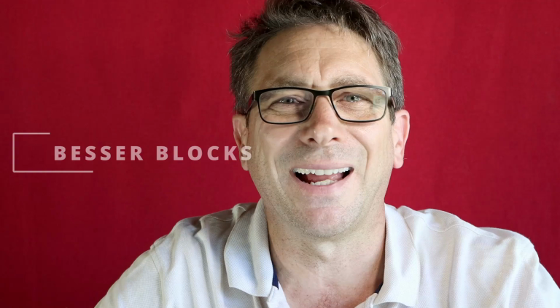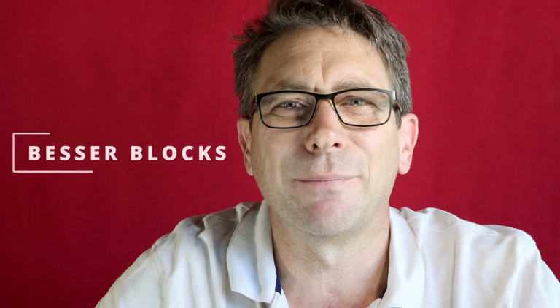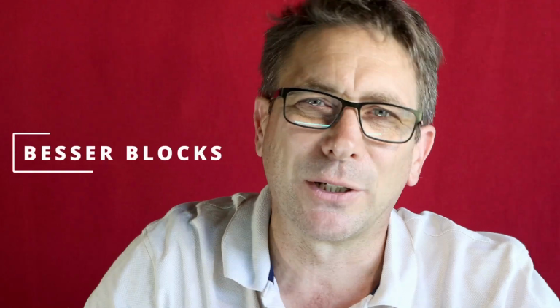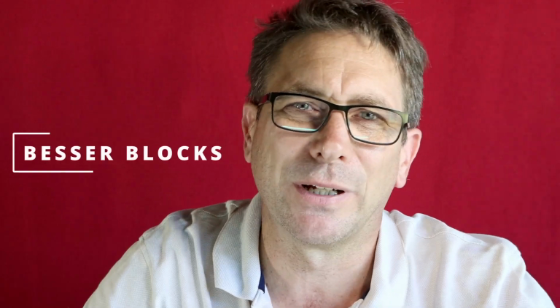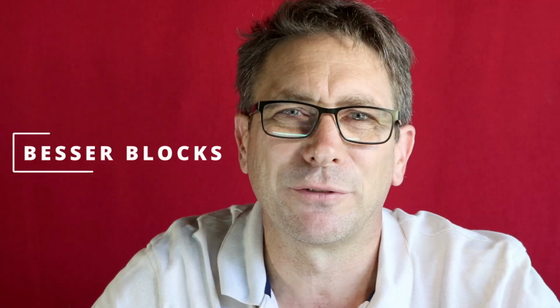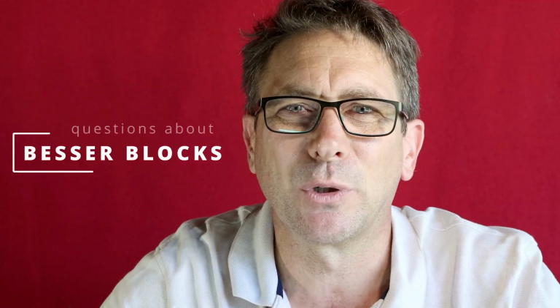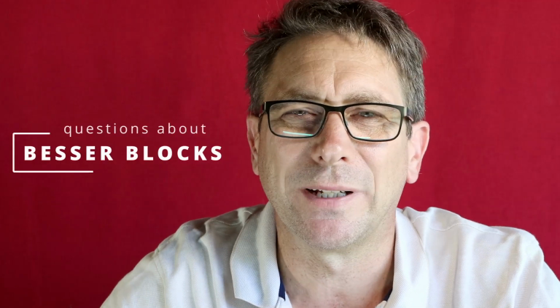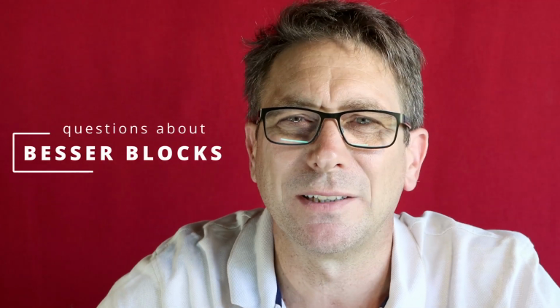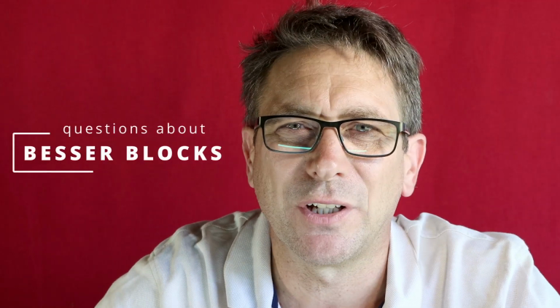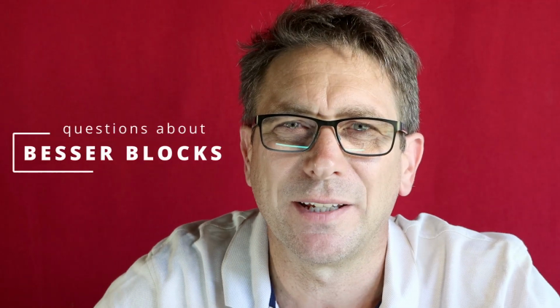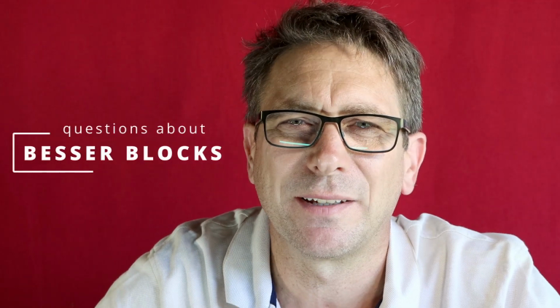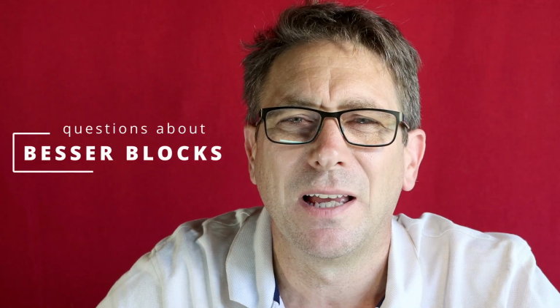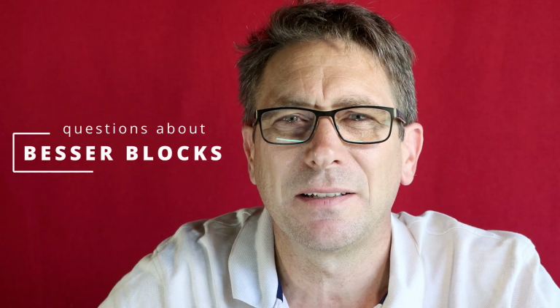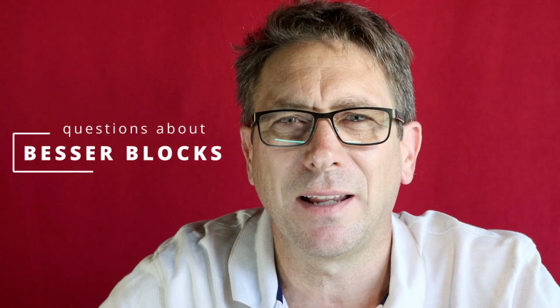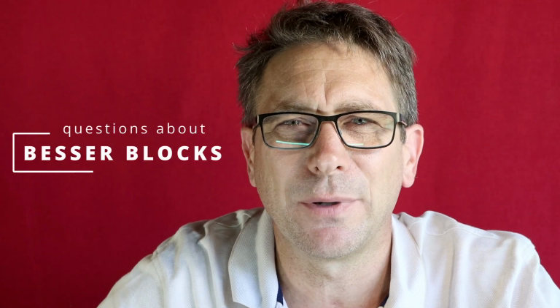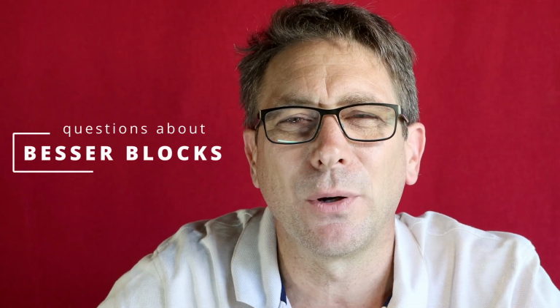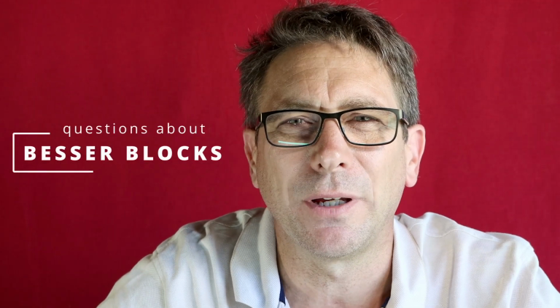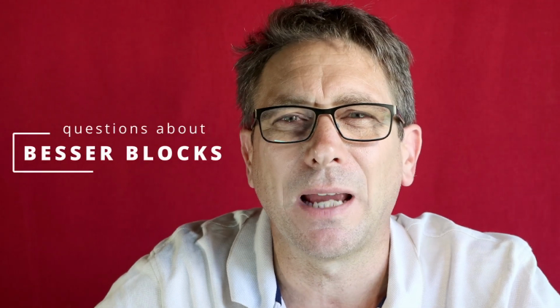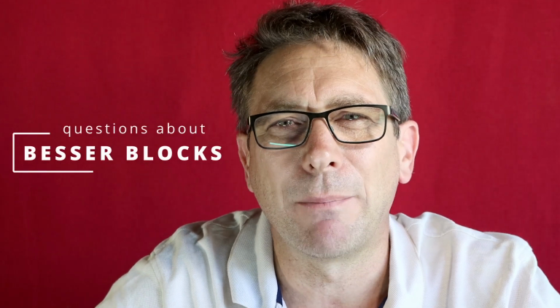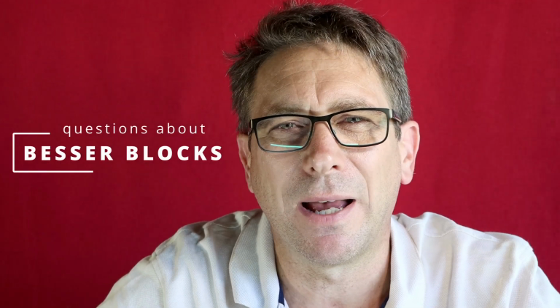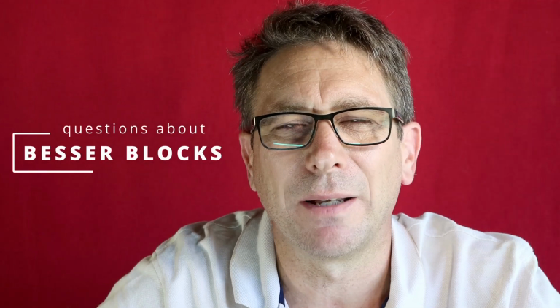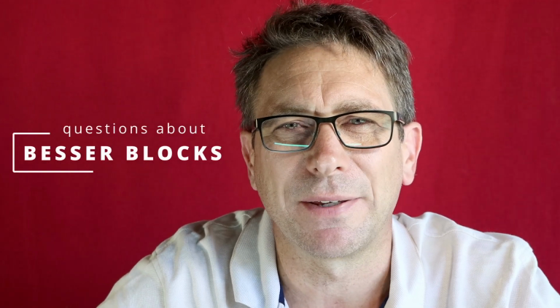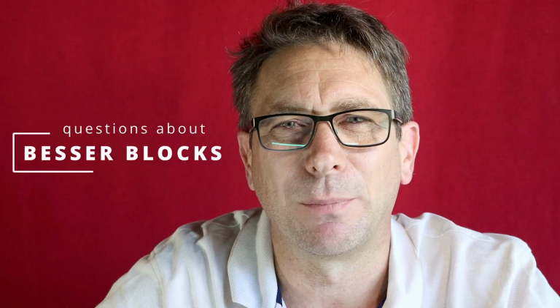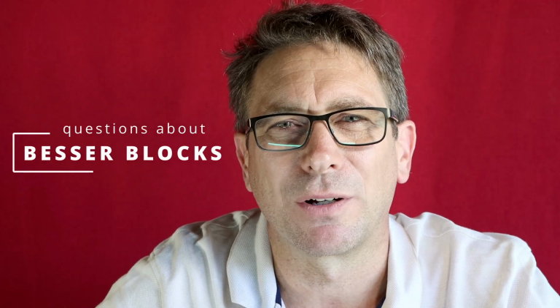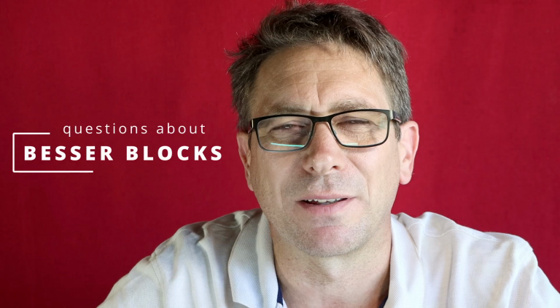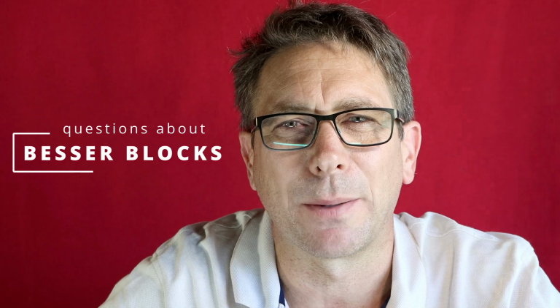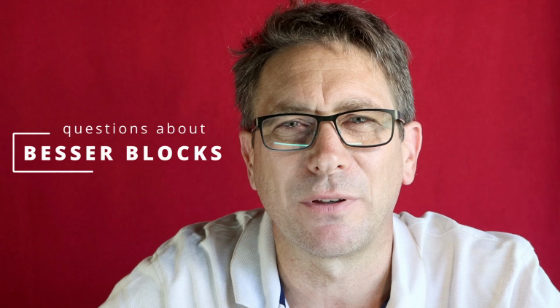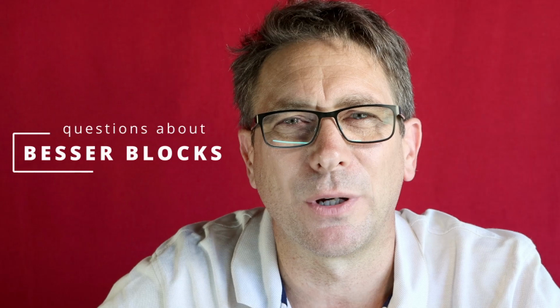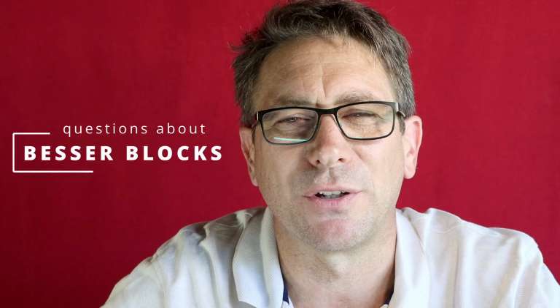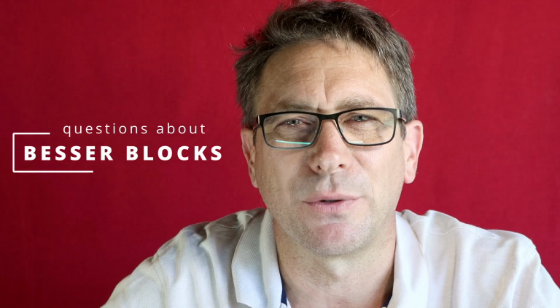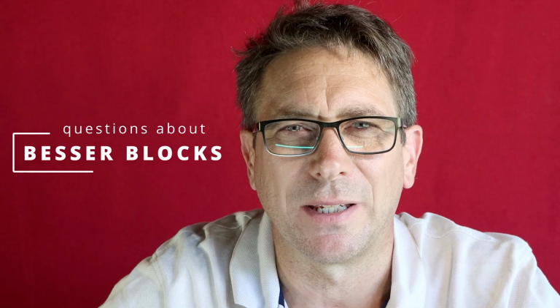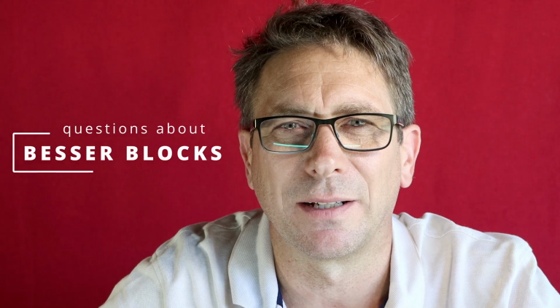G'day, I'm Matt Cornell from Cornell Engineers. Today we're talking about Besset blocks and some of the questions that we get.